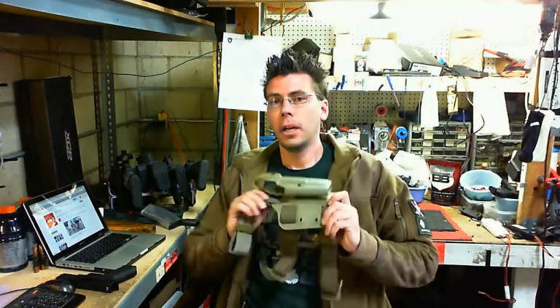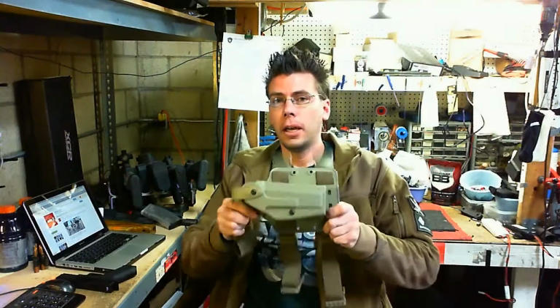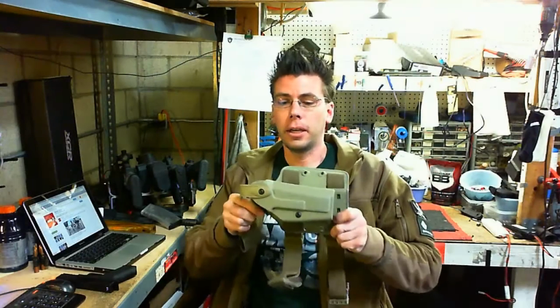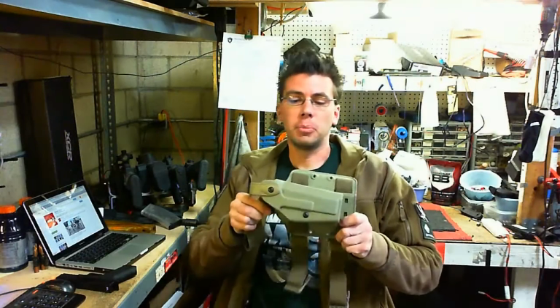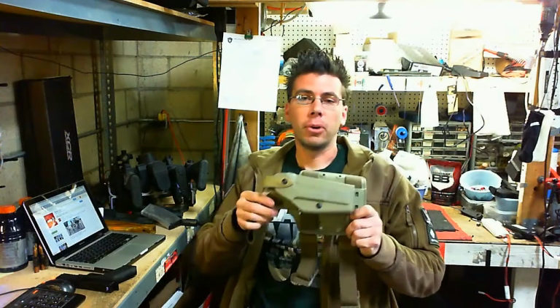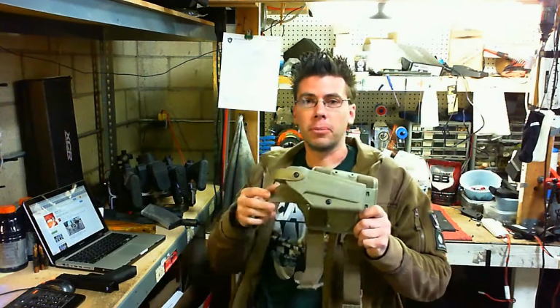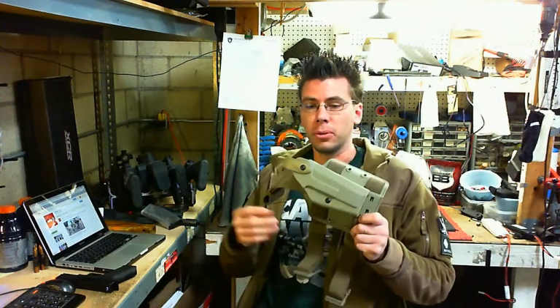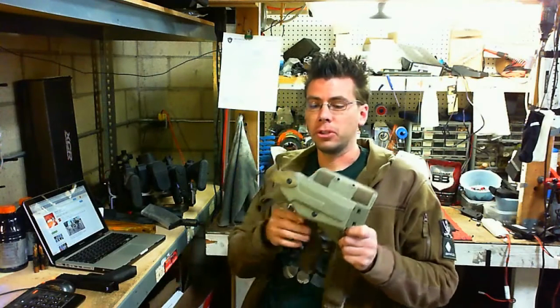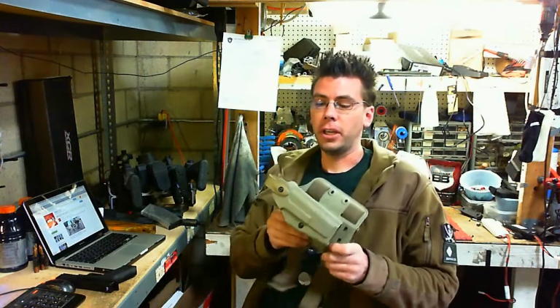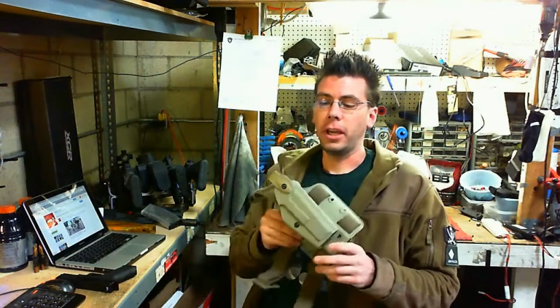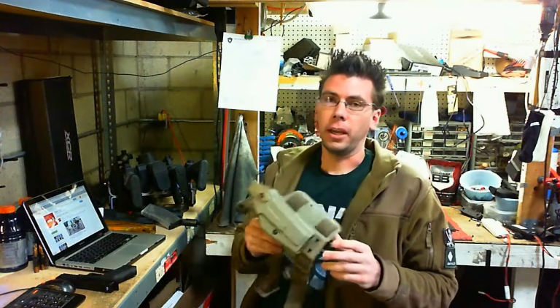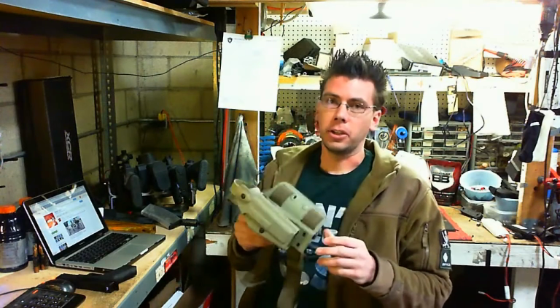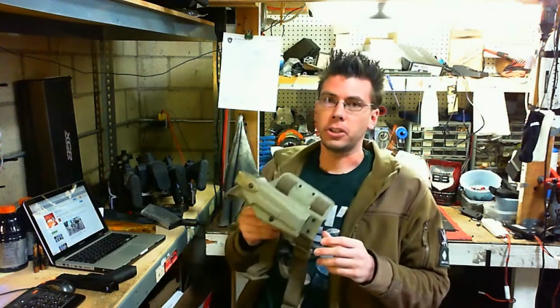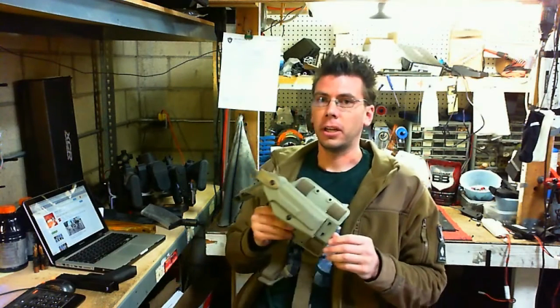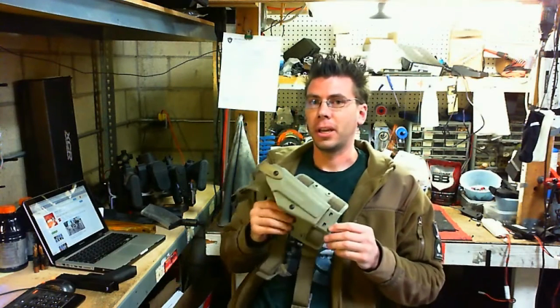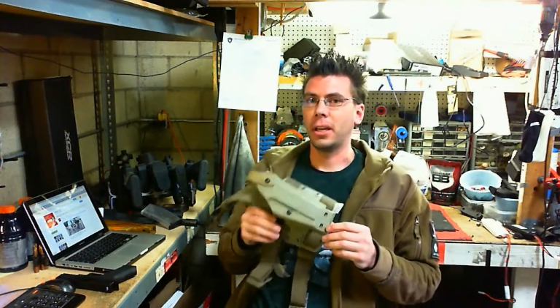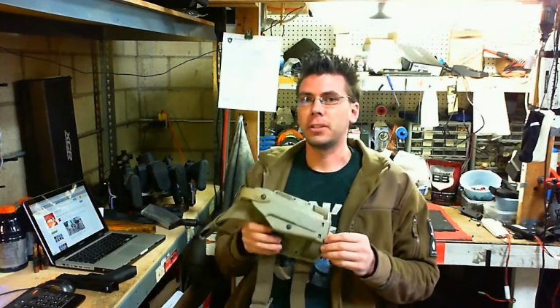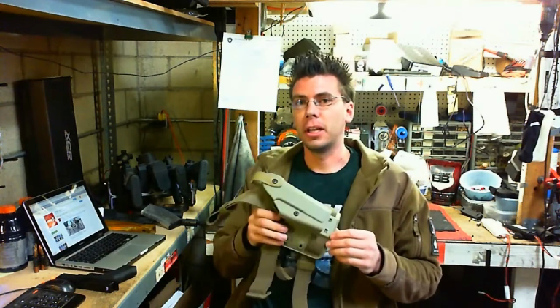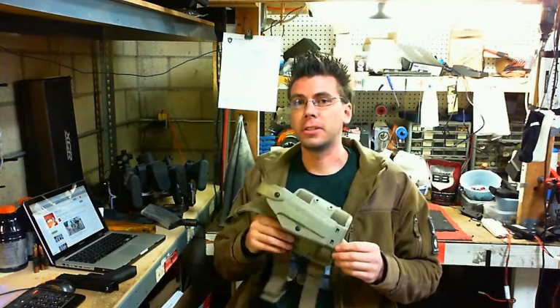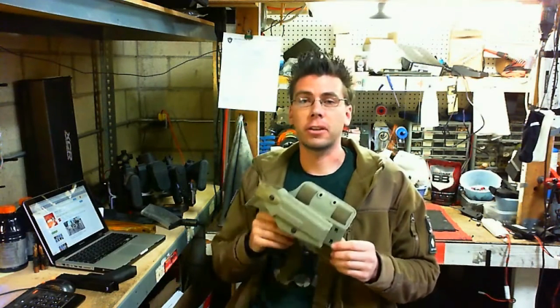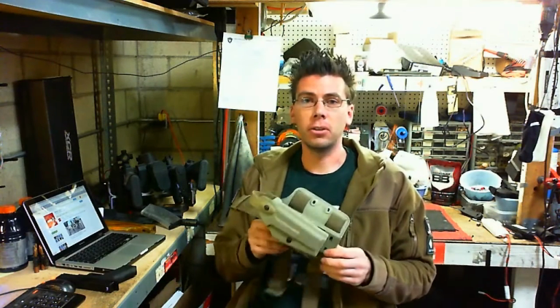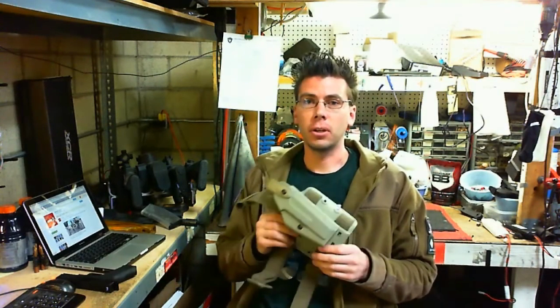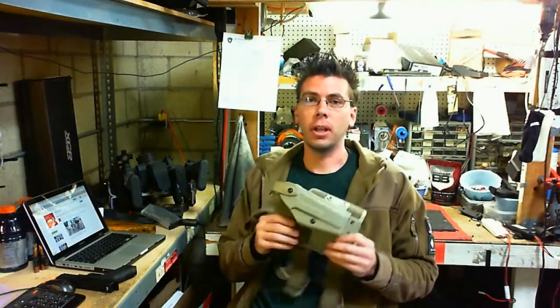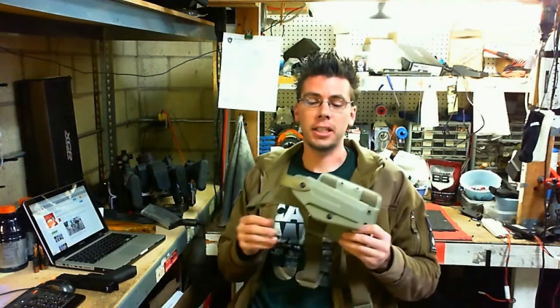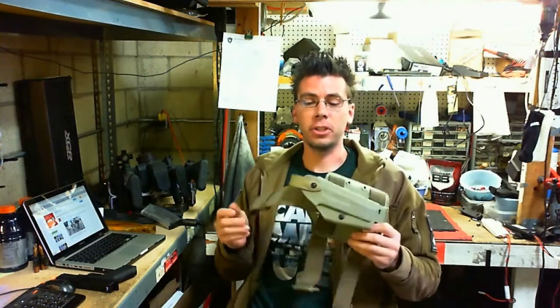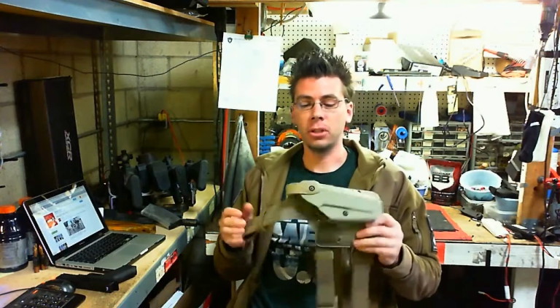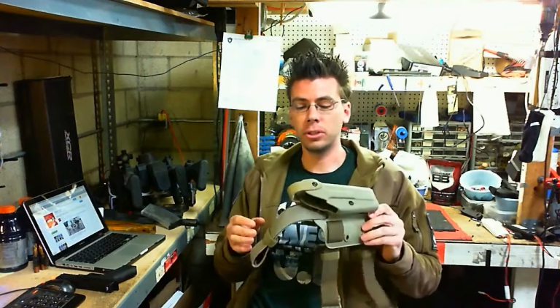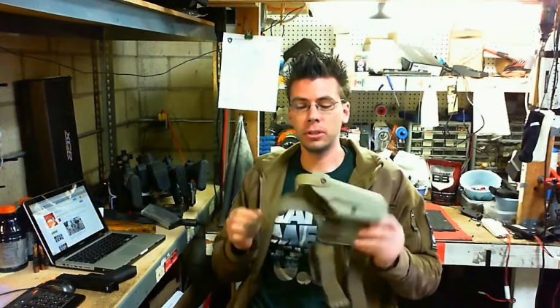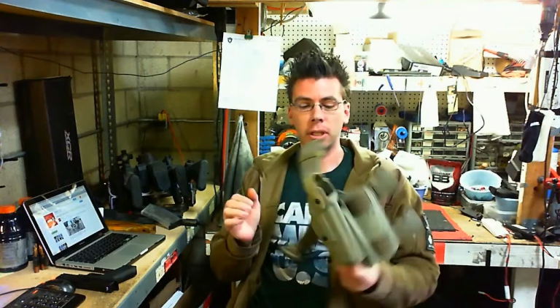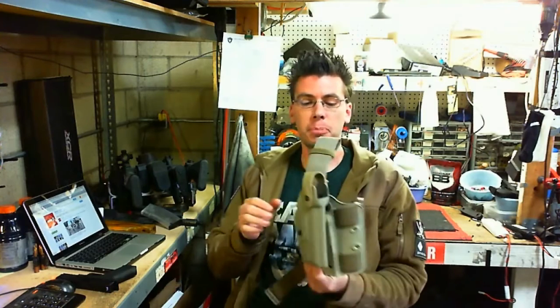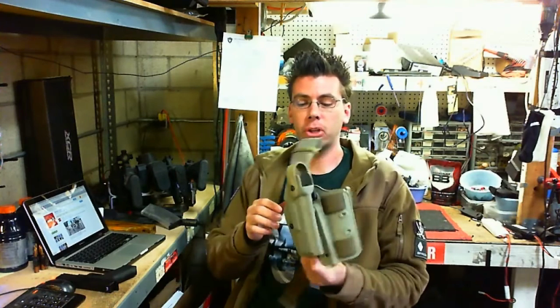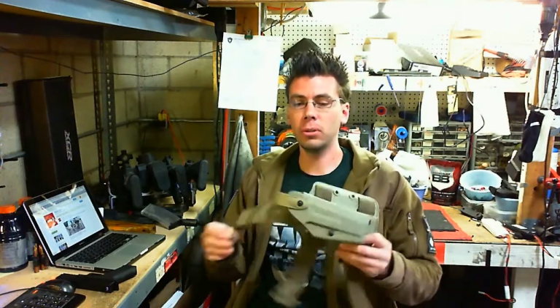Hey guys, it's me Brian from Echoing USA and I just got in my SLS Tactical Glock 17 holster. It's pretty cool.